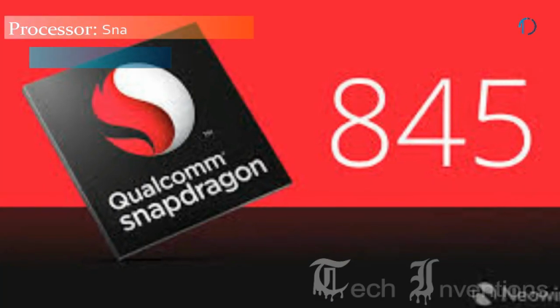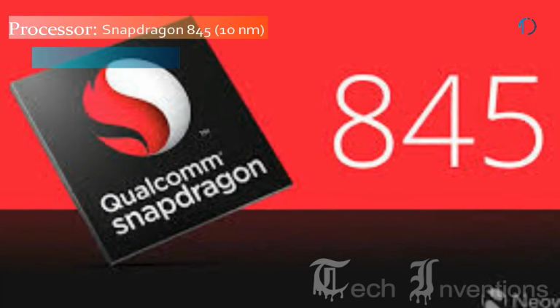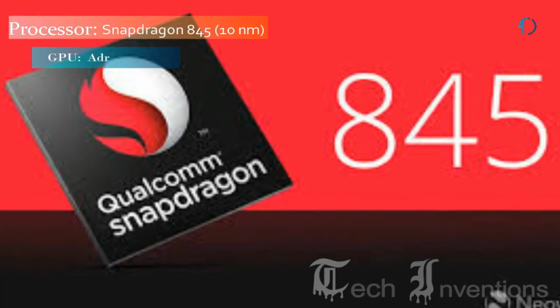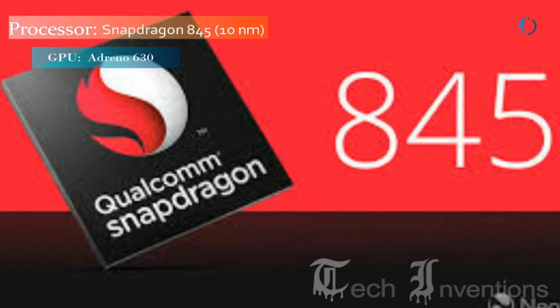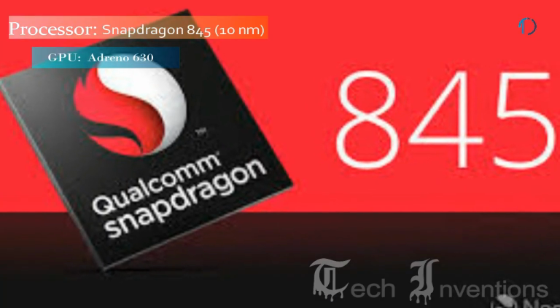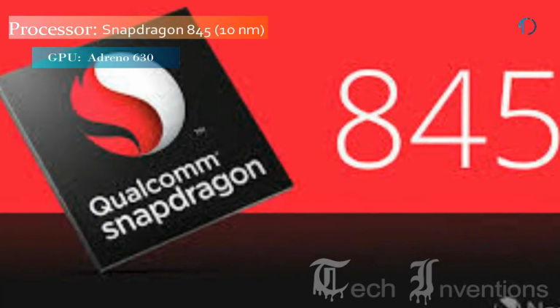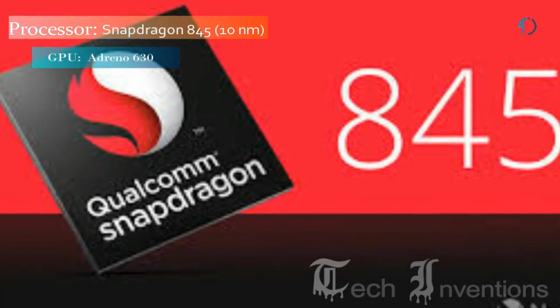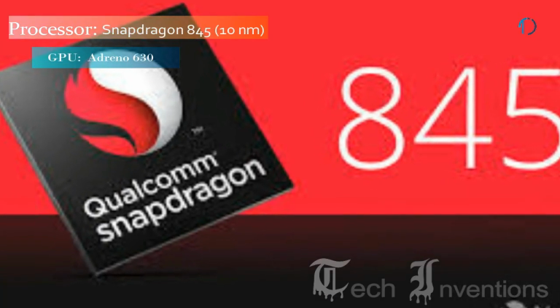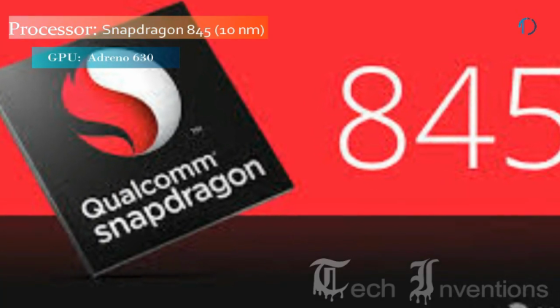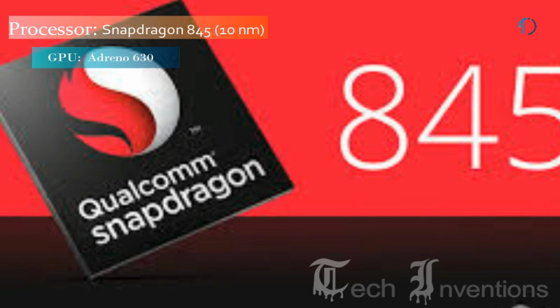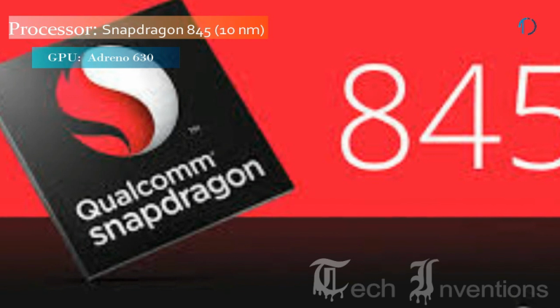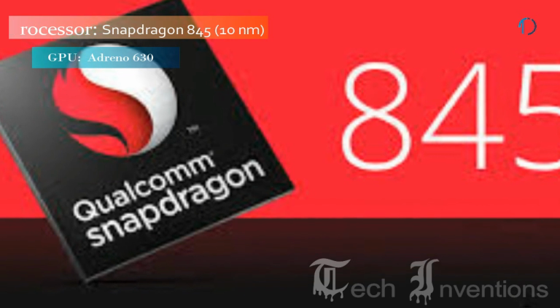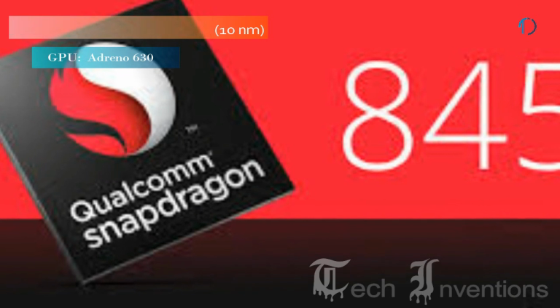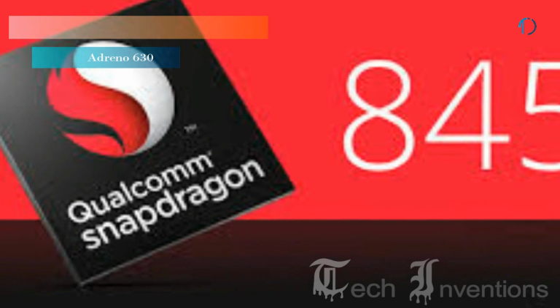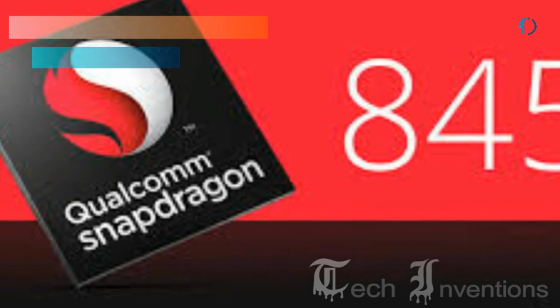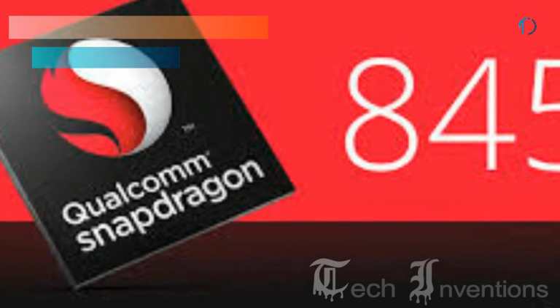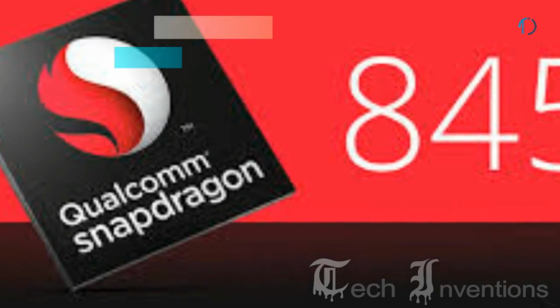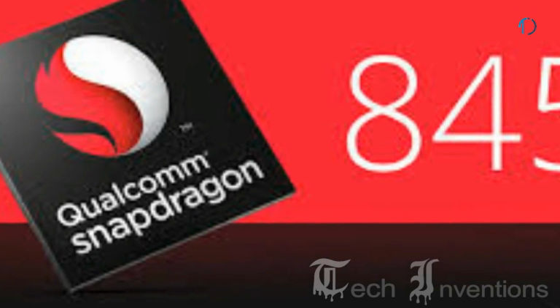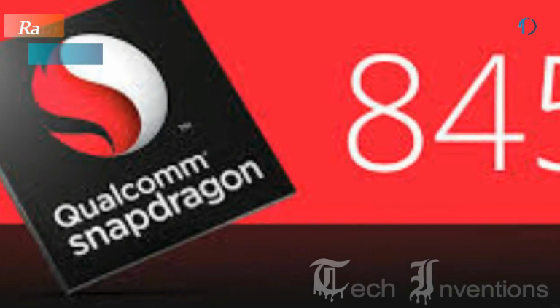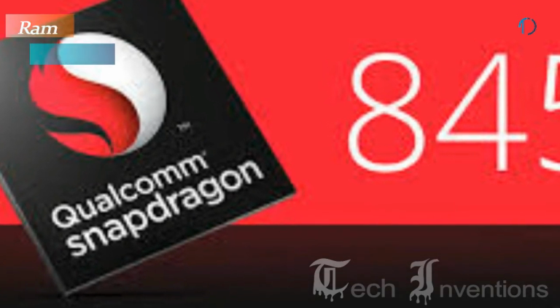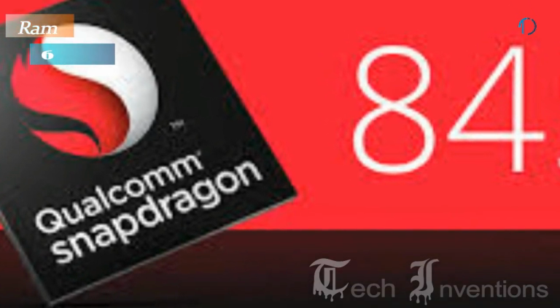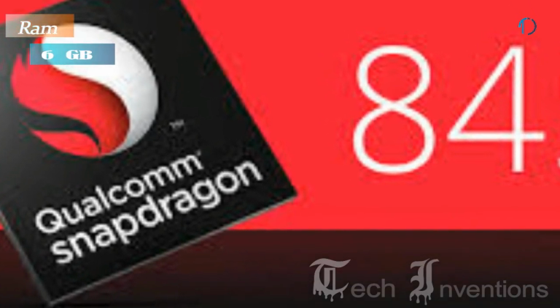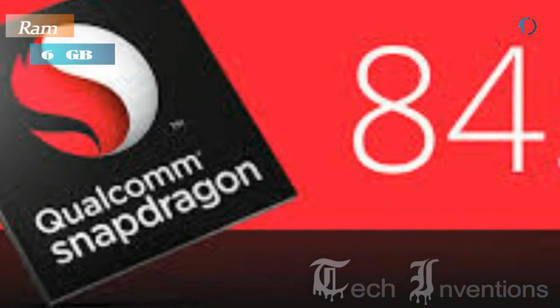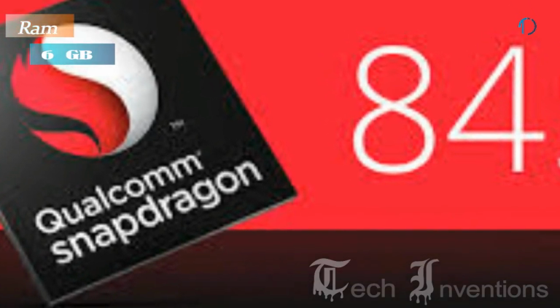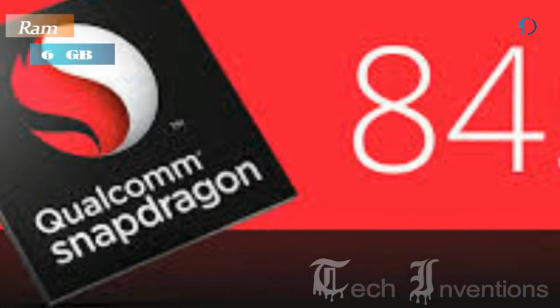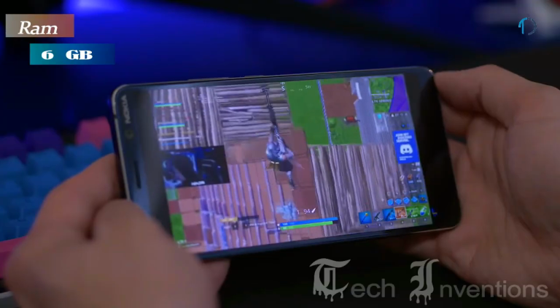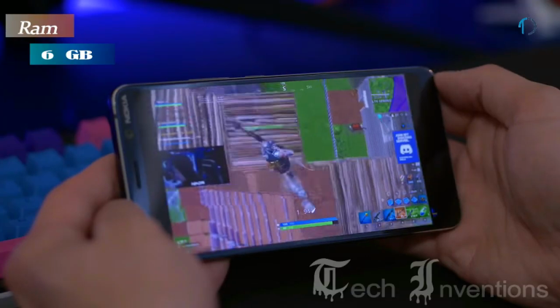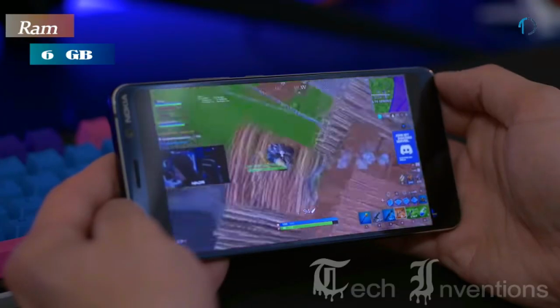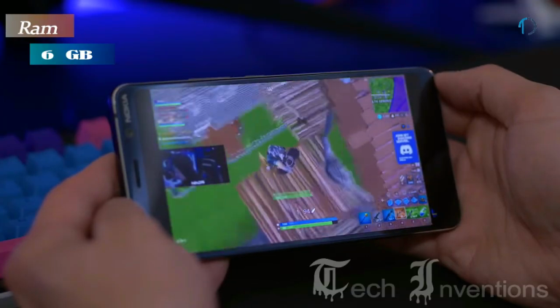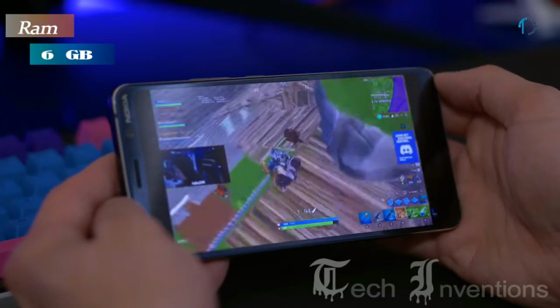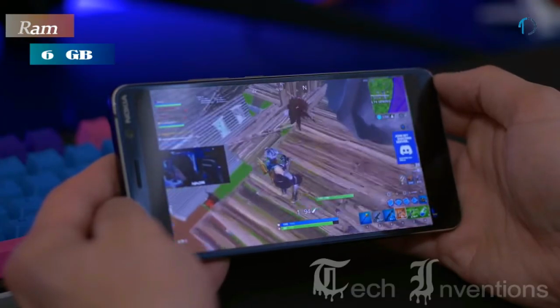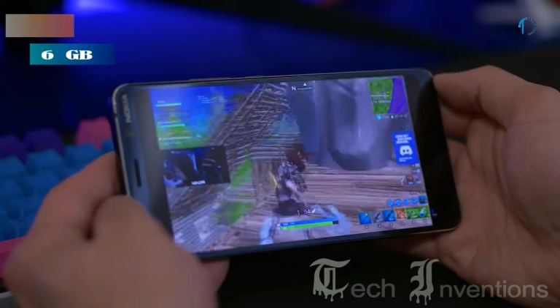This smartphone has an octa-core Qualcomm Snapdragon 845 10nm processor and is packed with 6GB of RAM.